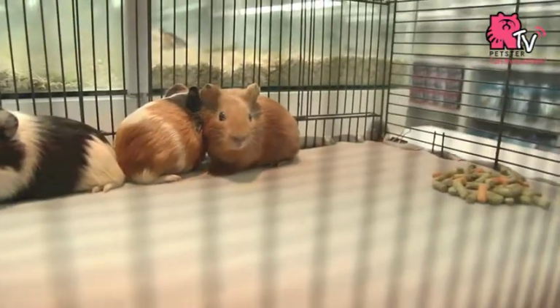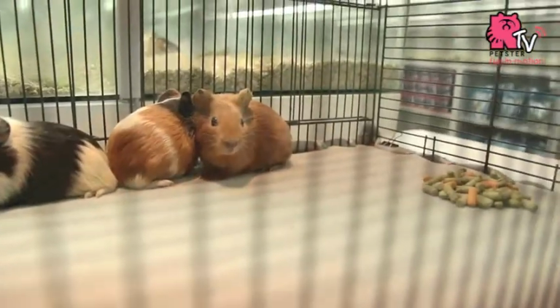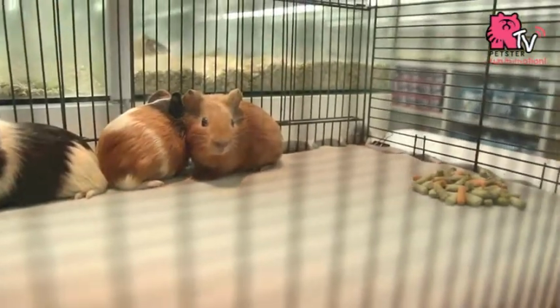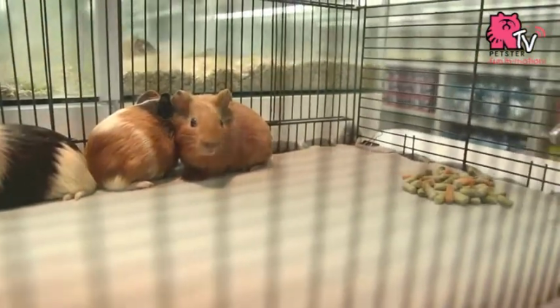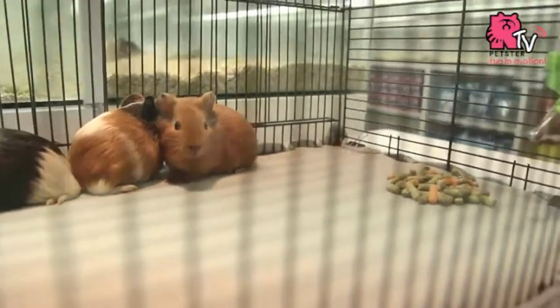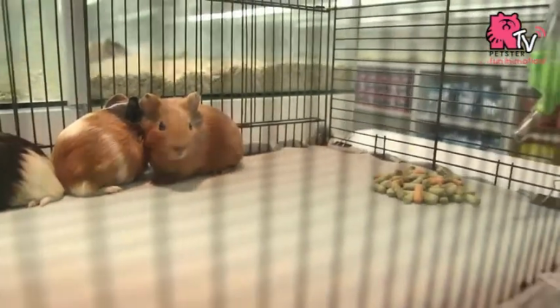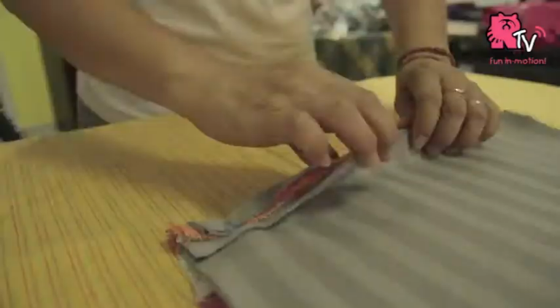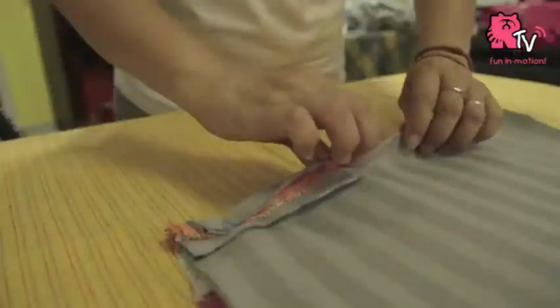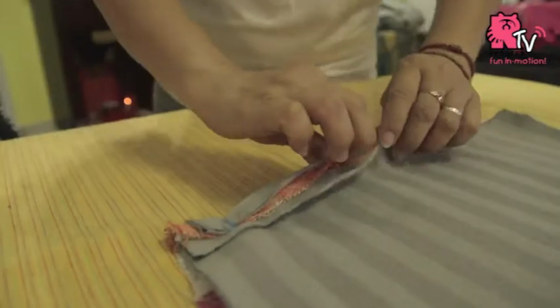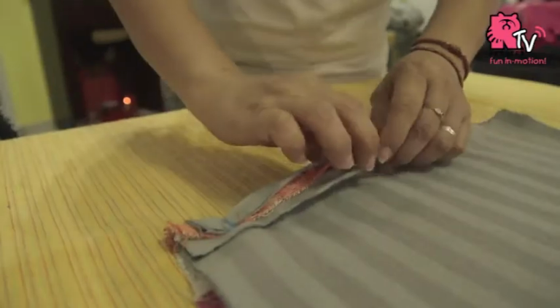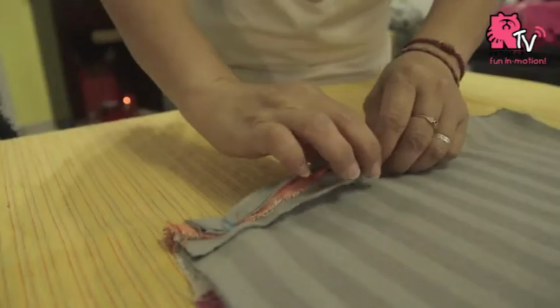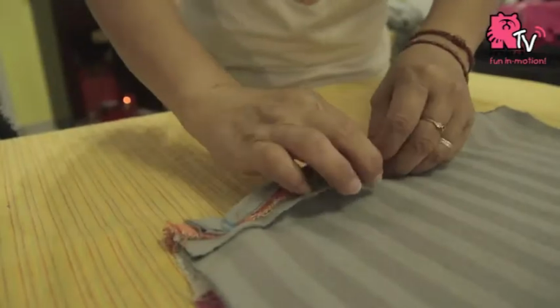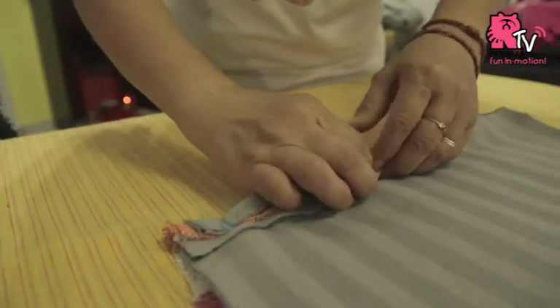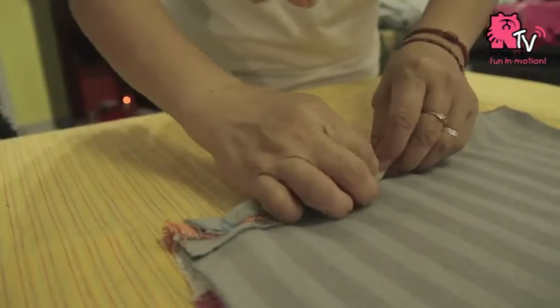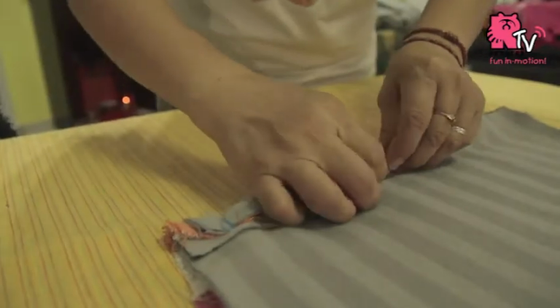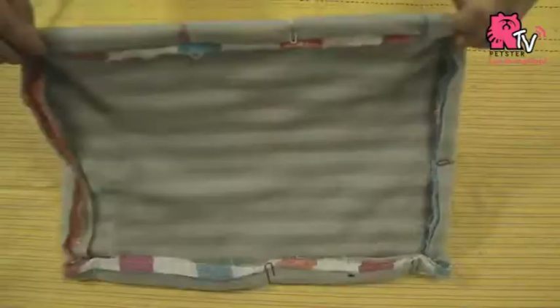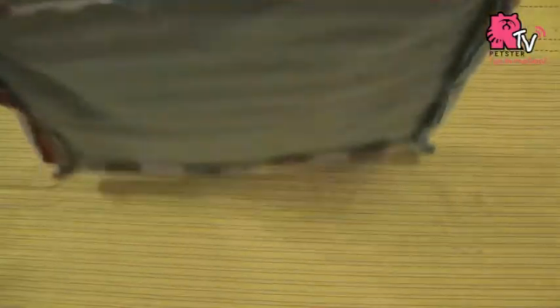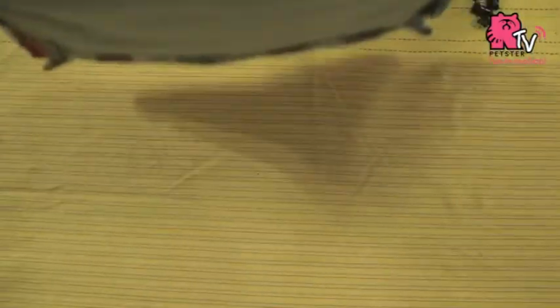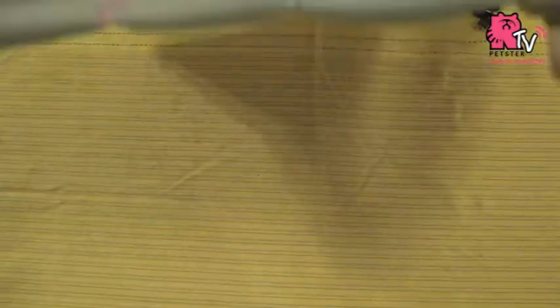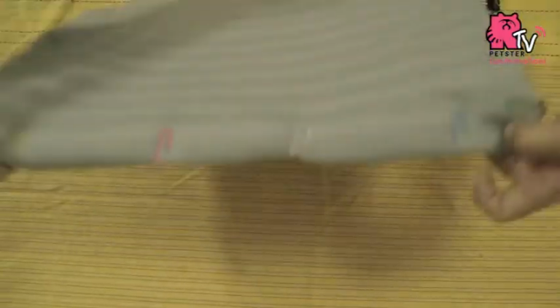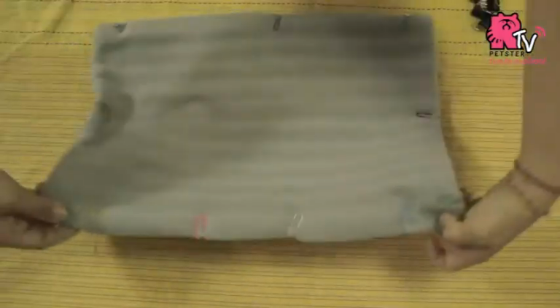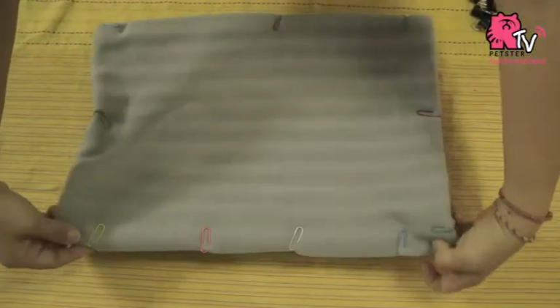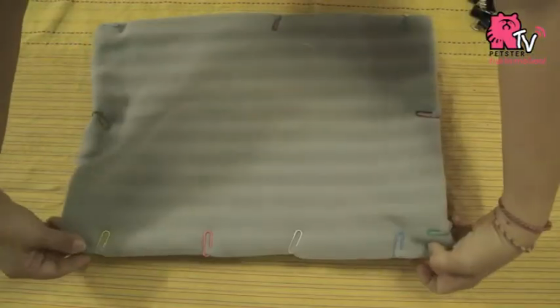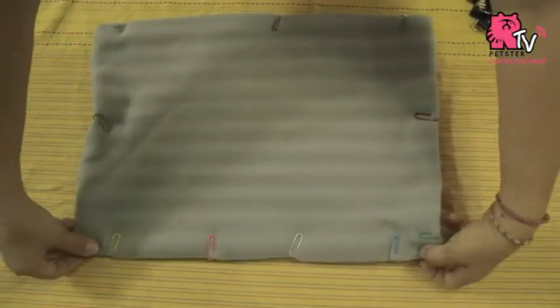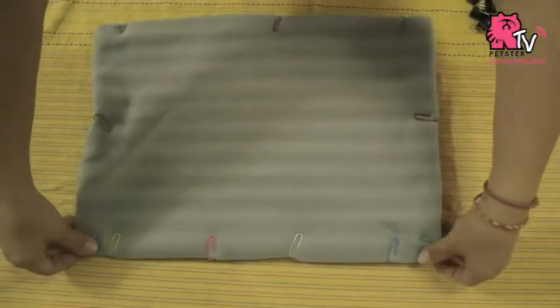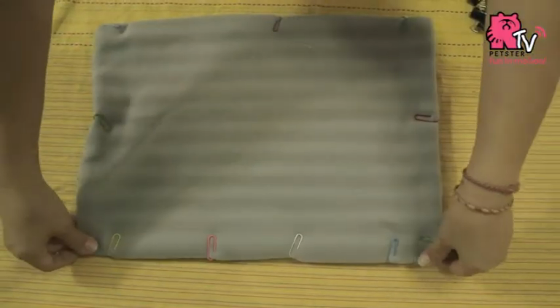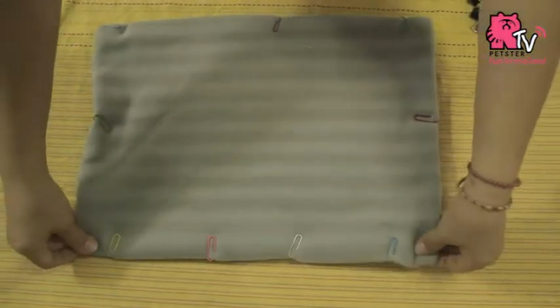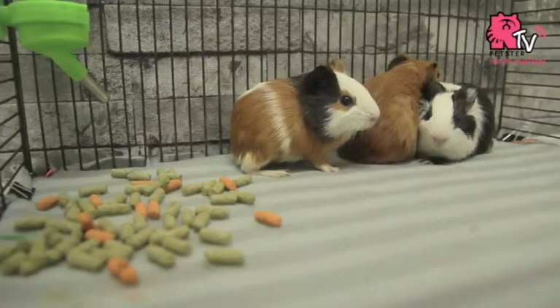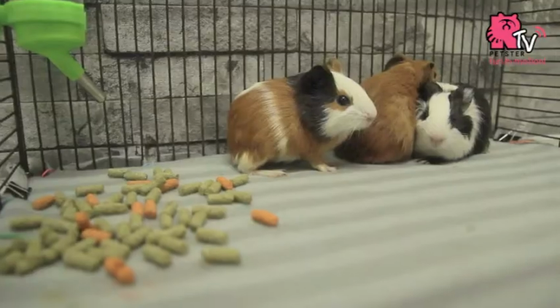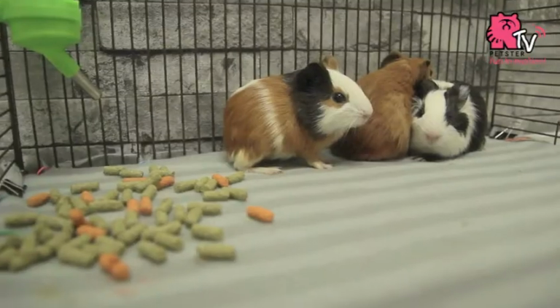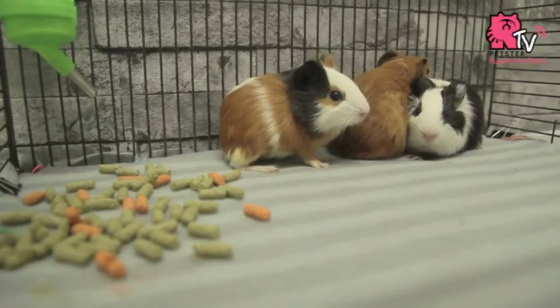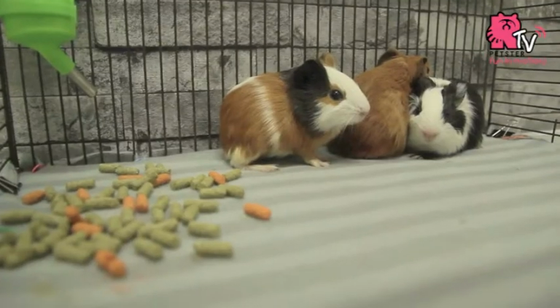In this video, we are going to show you how to DIY a fleece bedding for your guinea pigs.